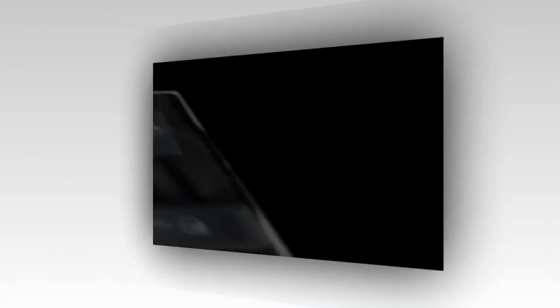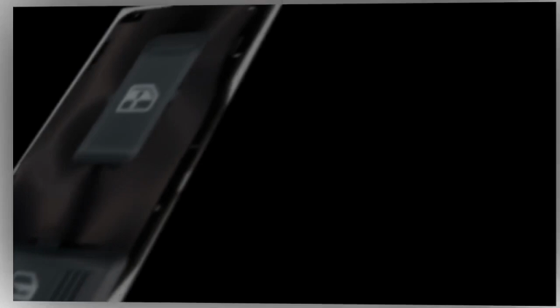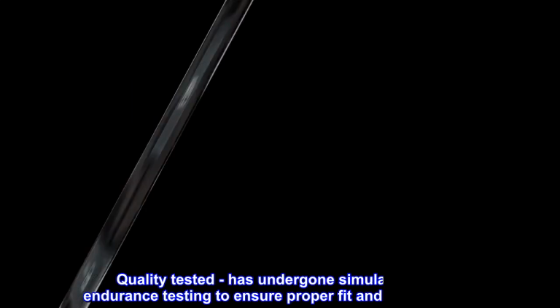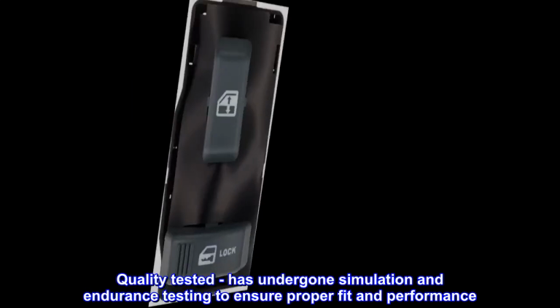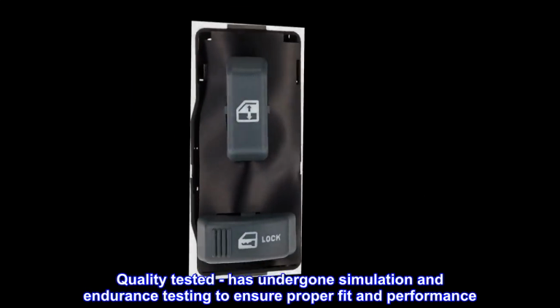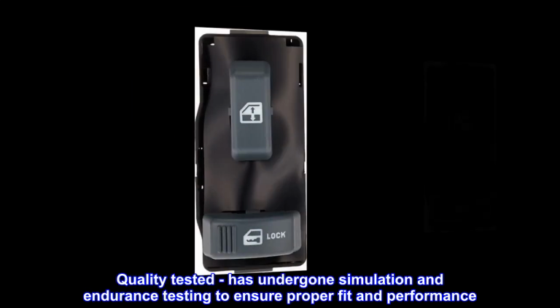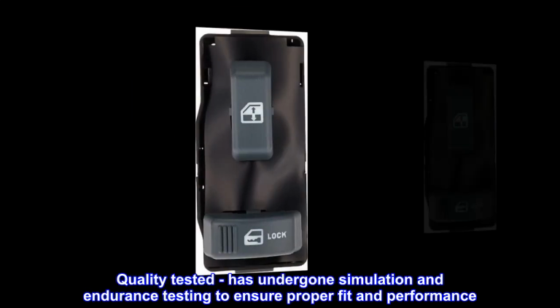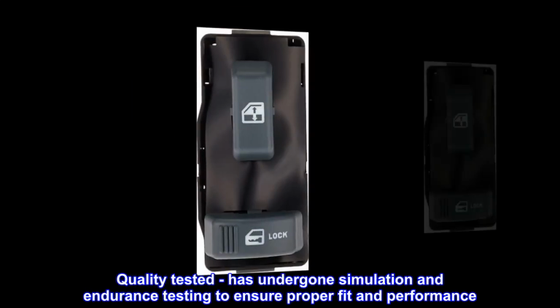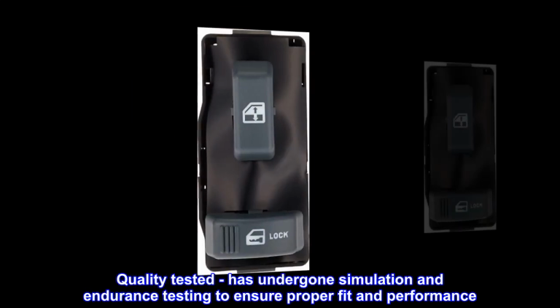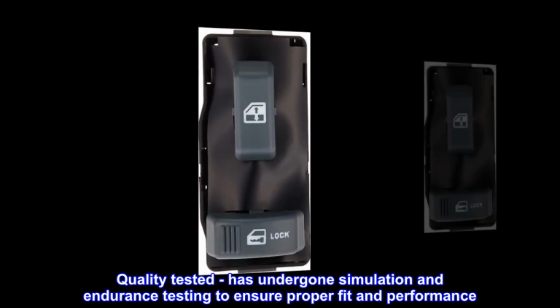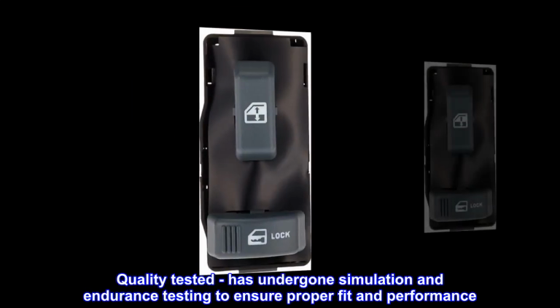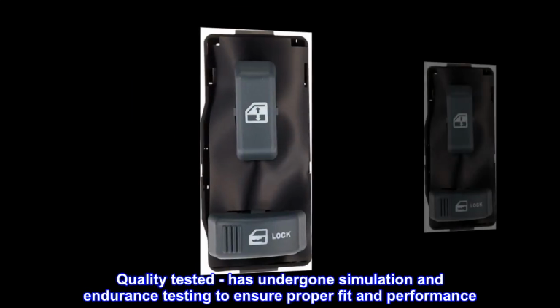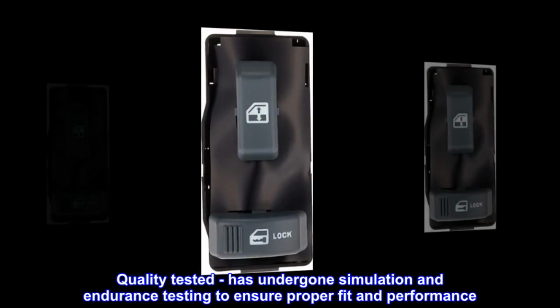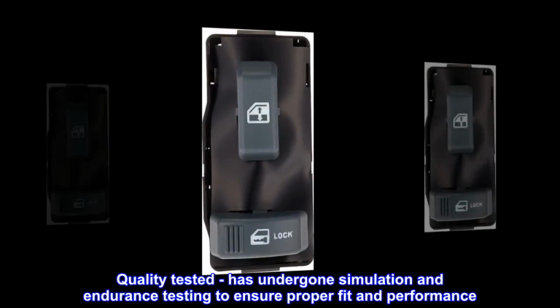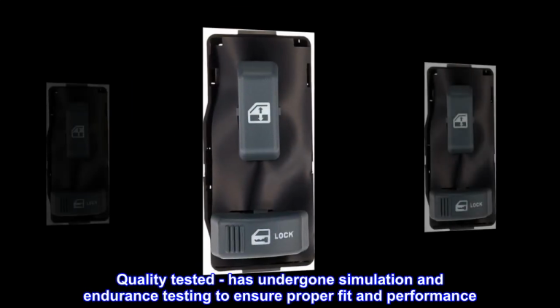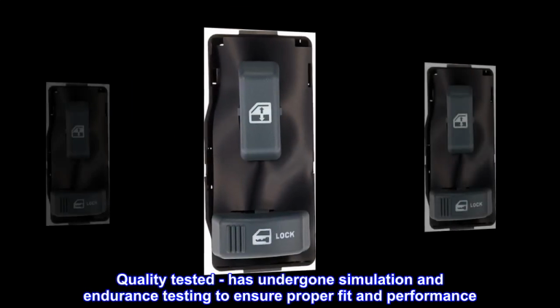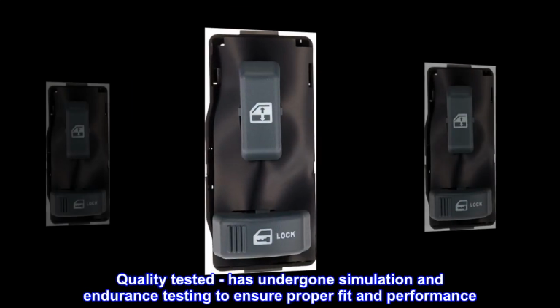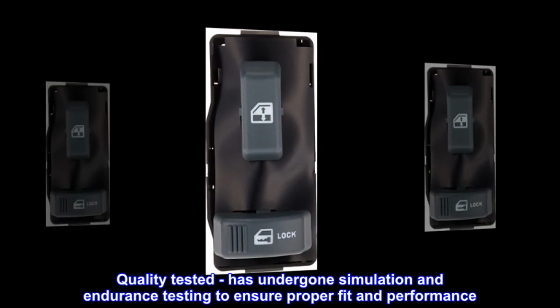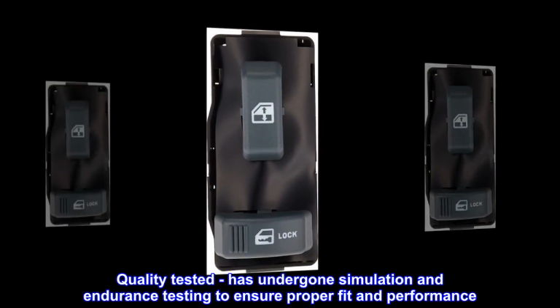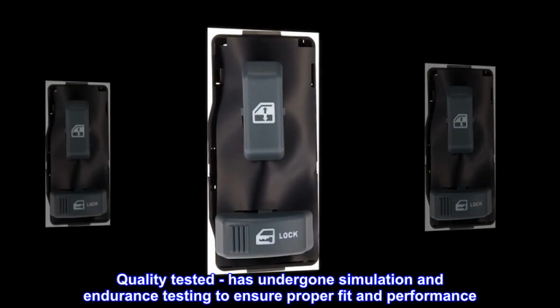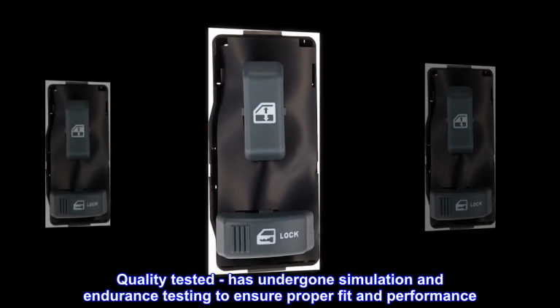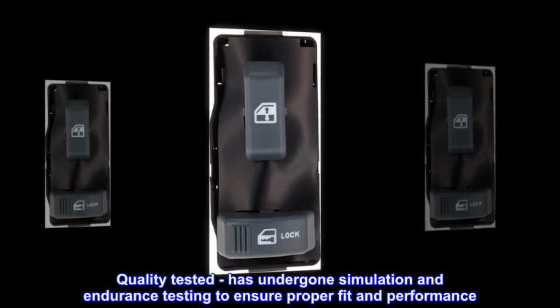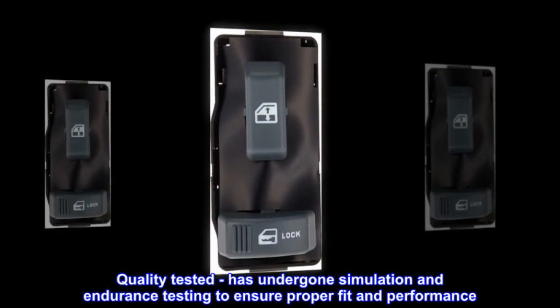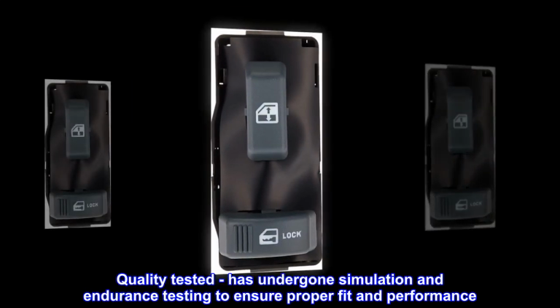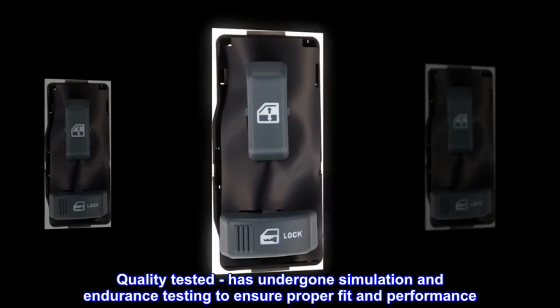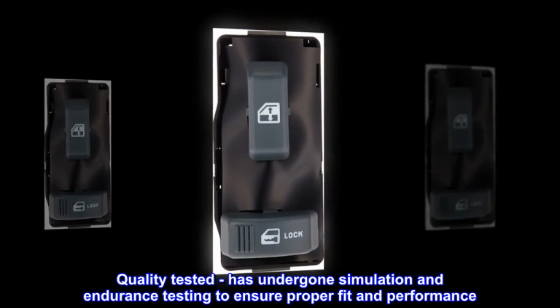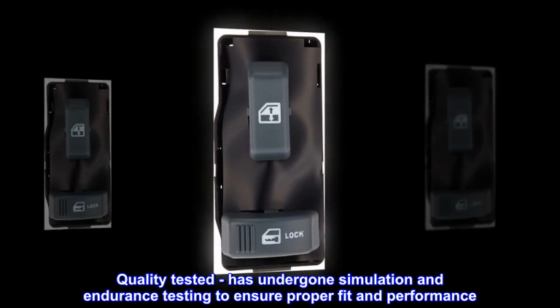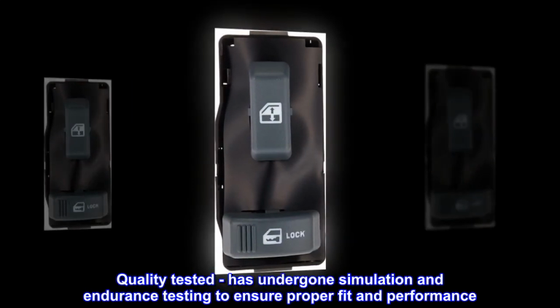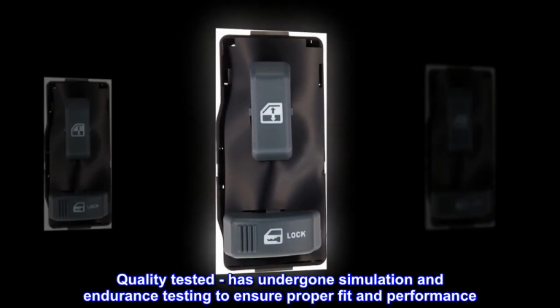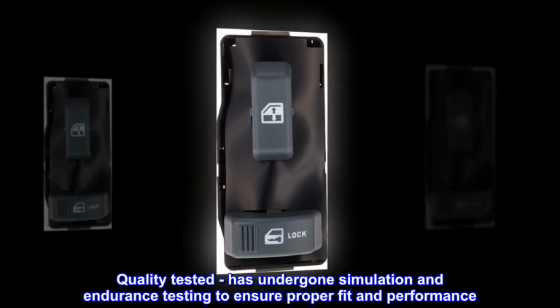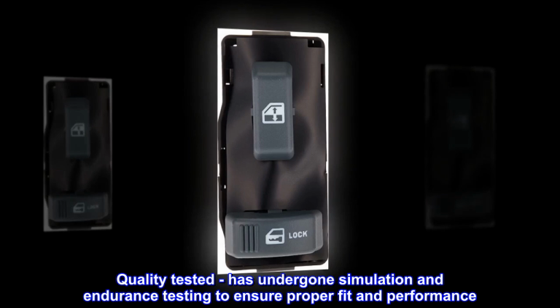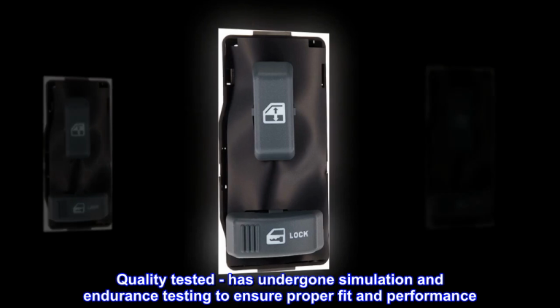Quality tested: has undergone simulation and endurance testing to ensure proper fit and performance.